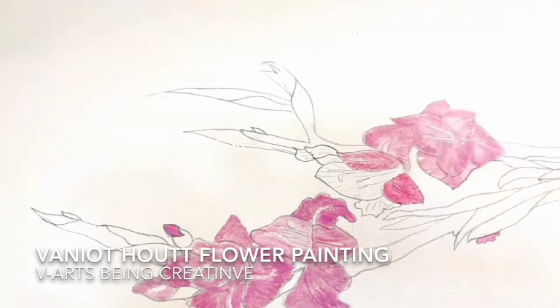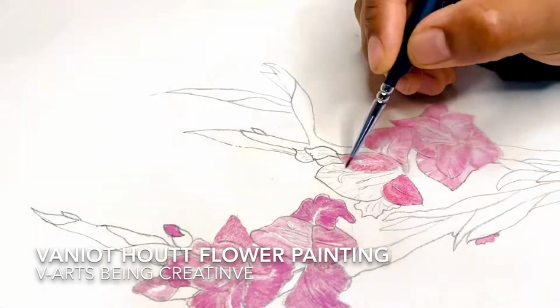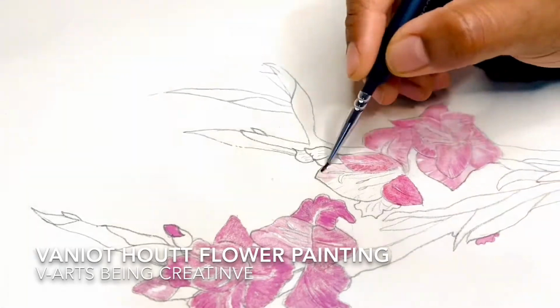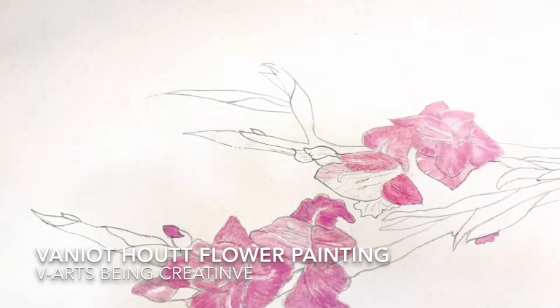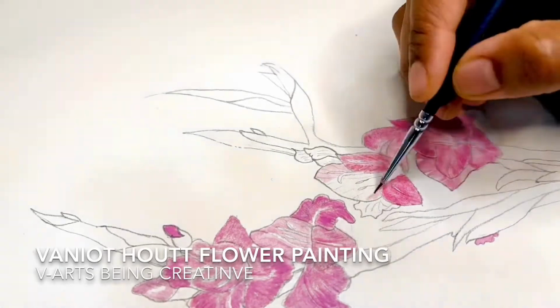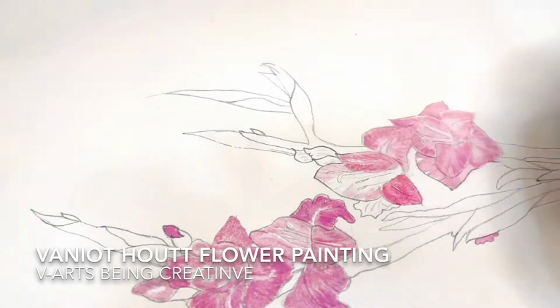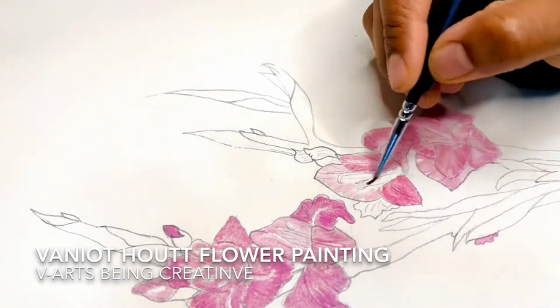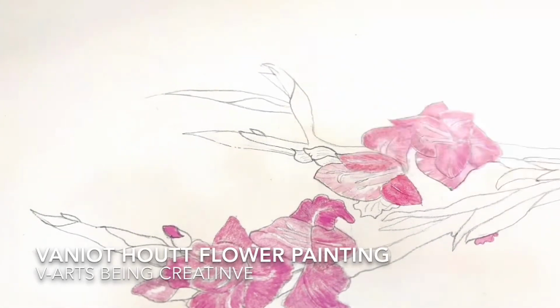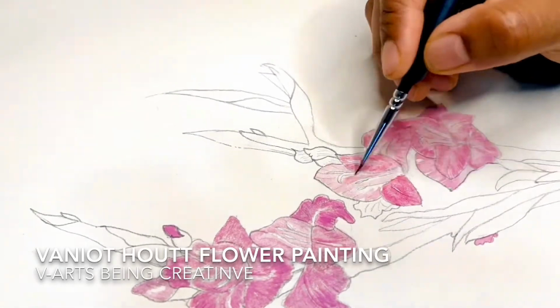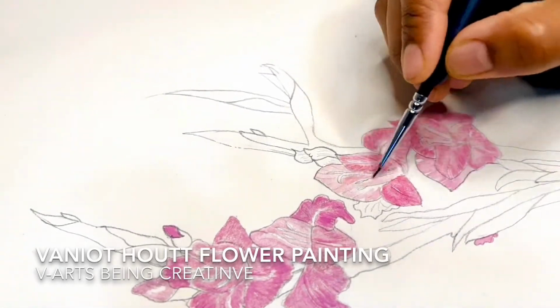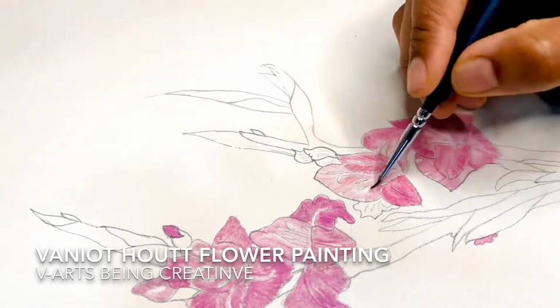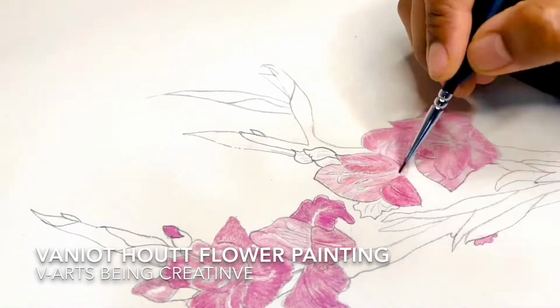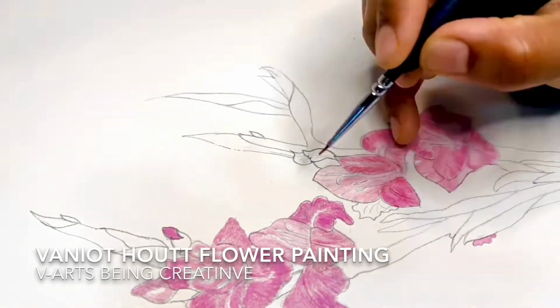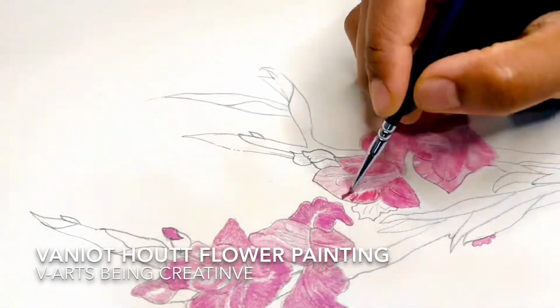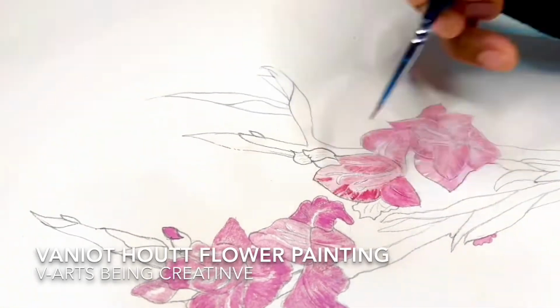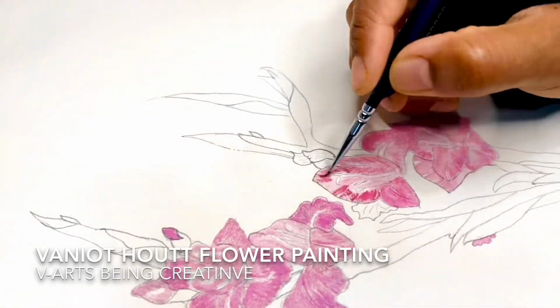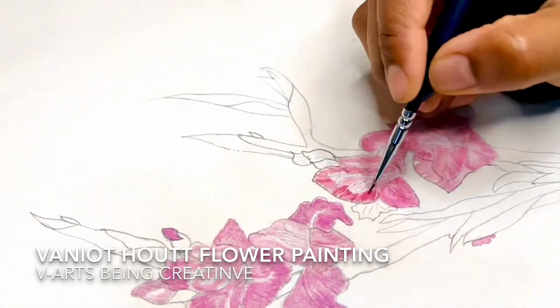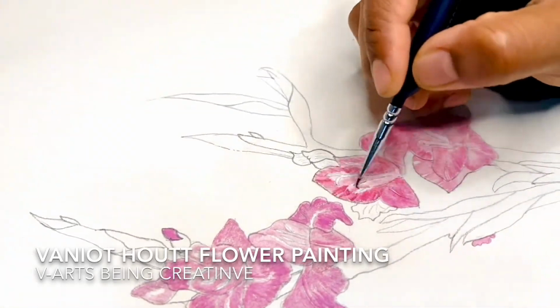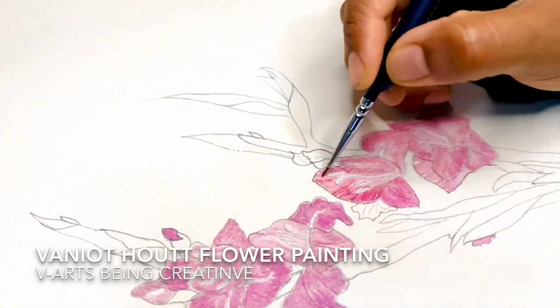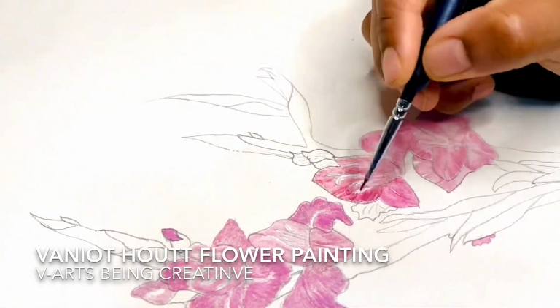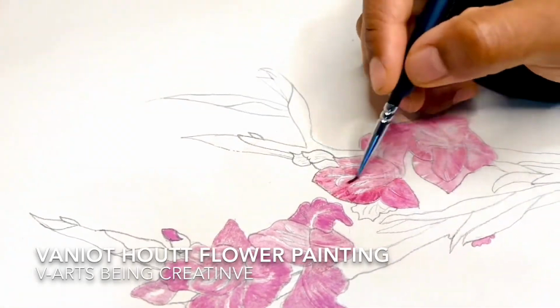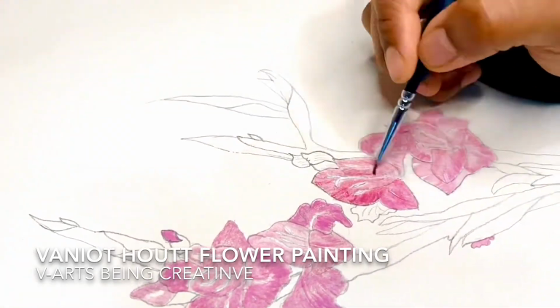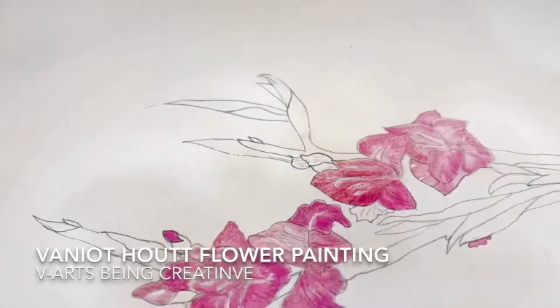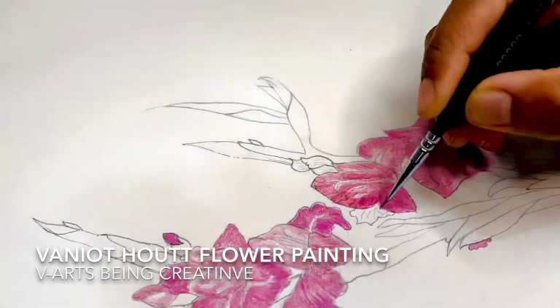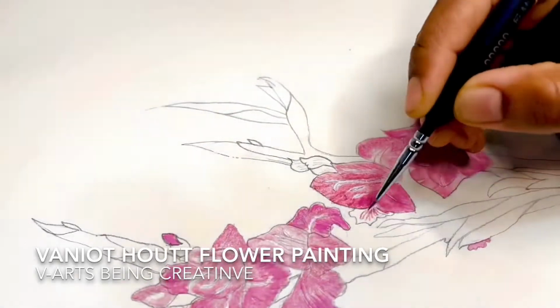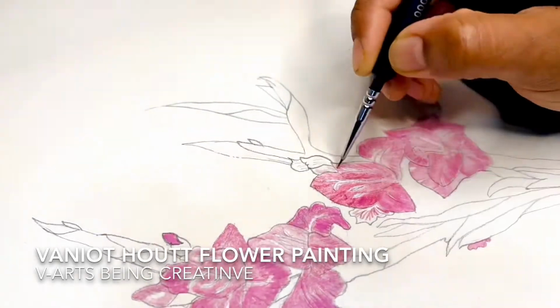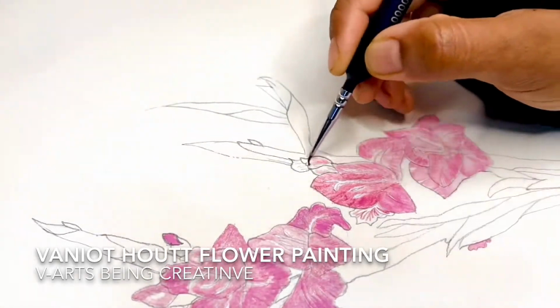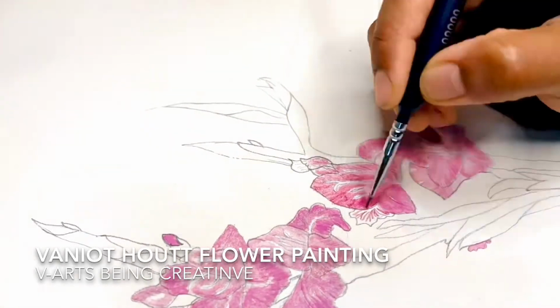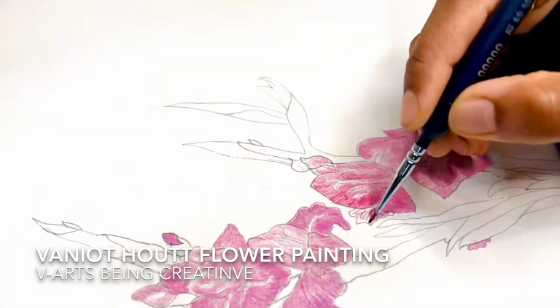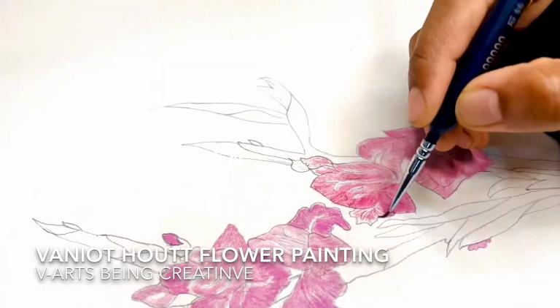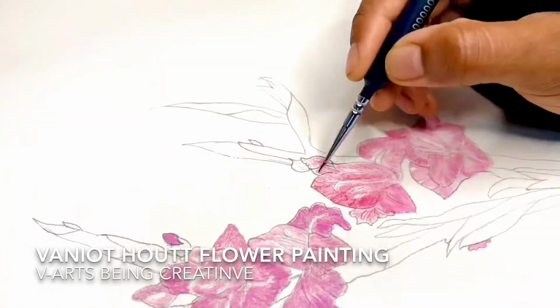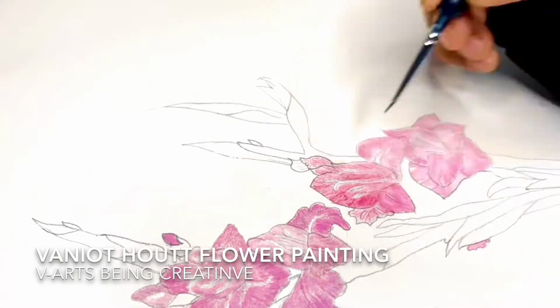Keep watching my arts, like, share, and subscribe to WeArts Being Creative.